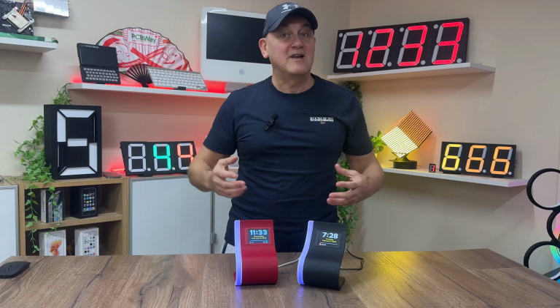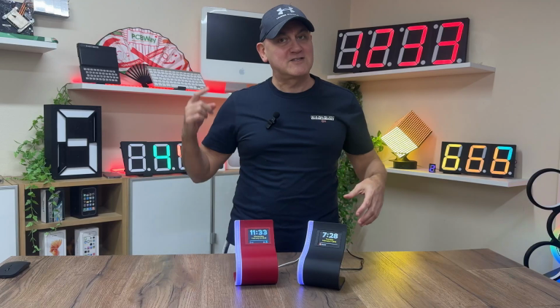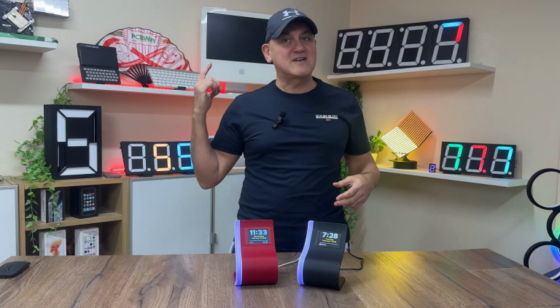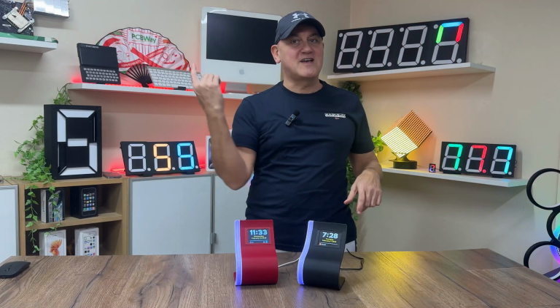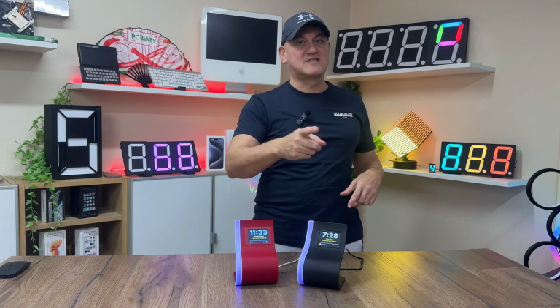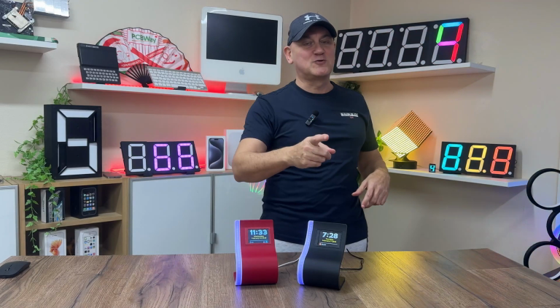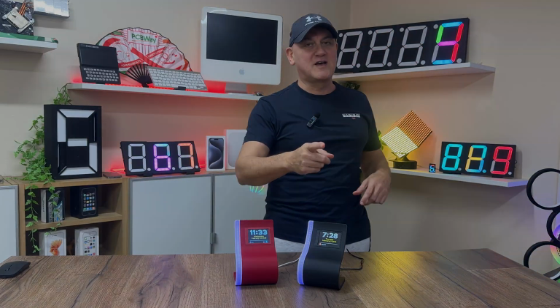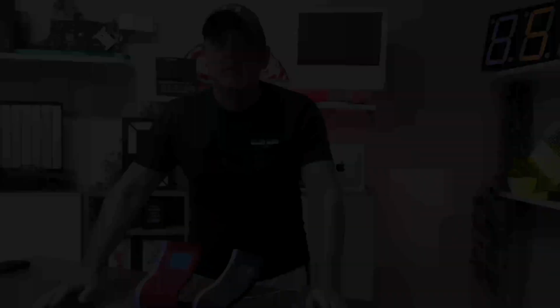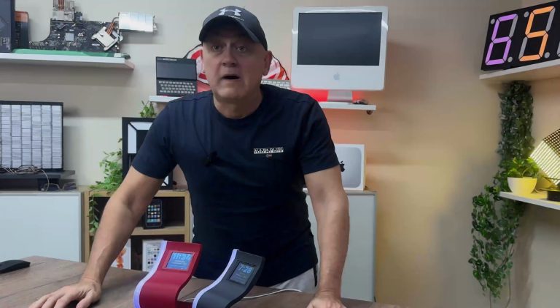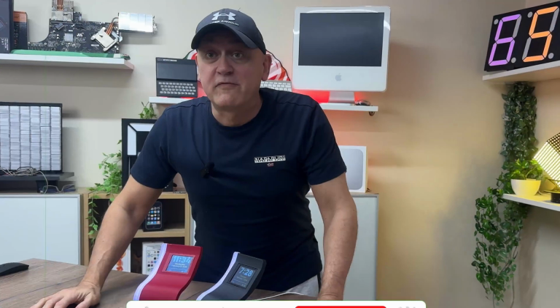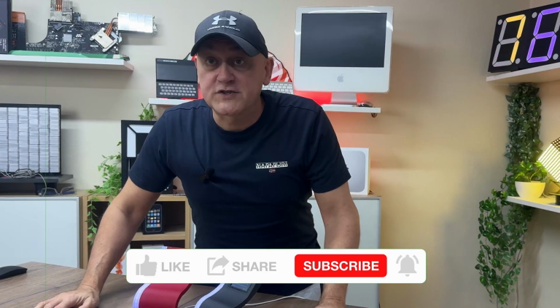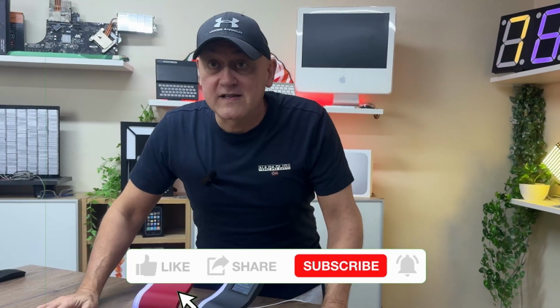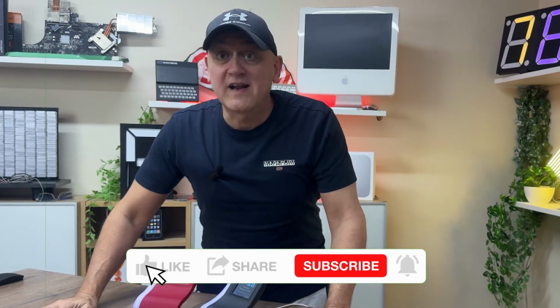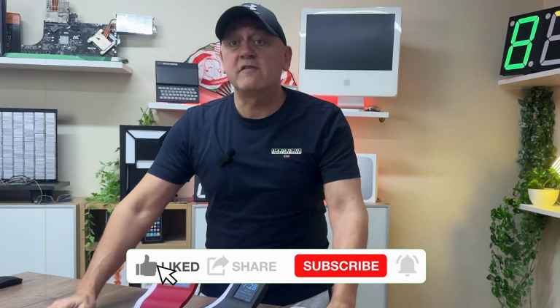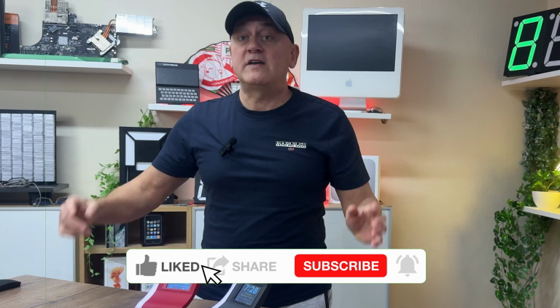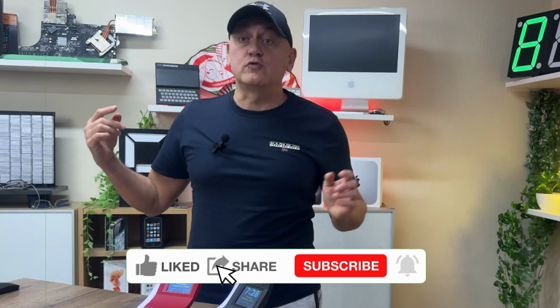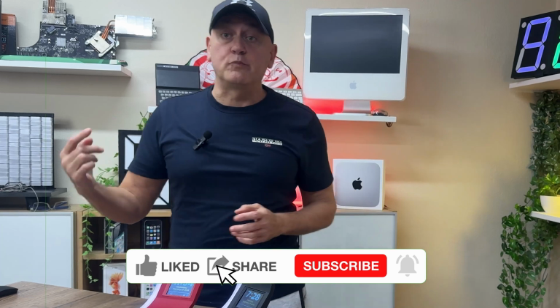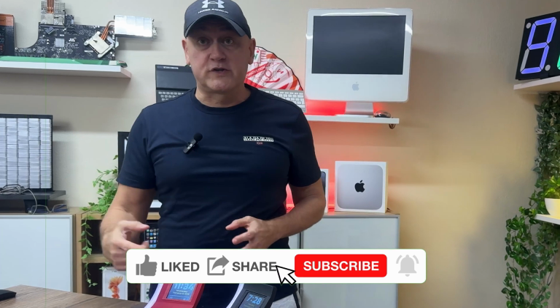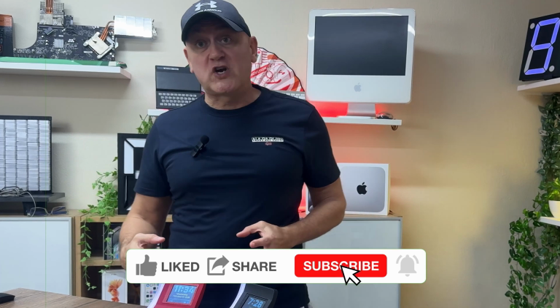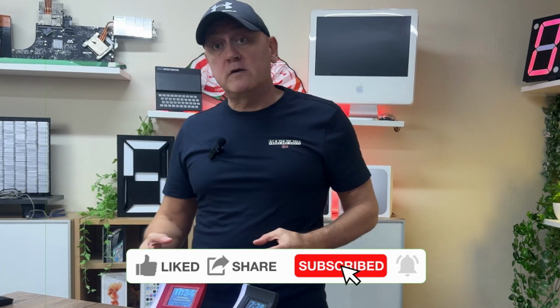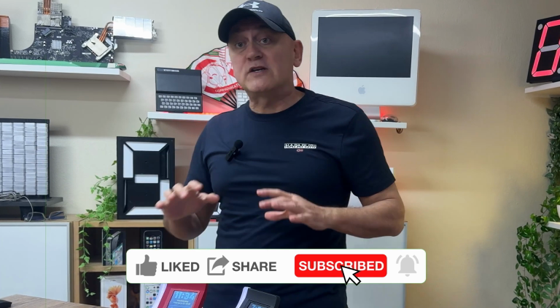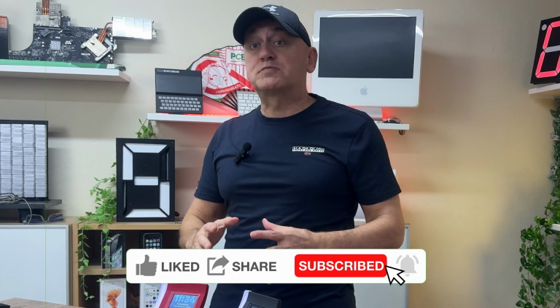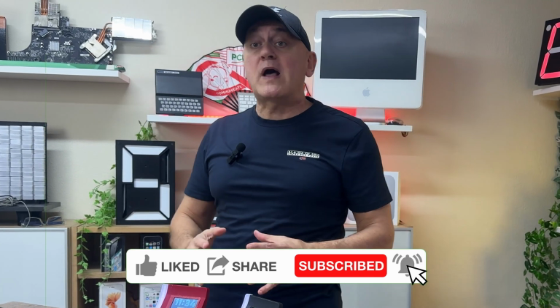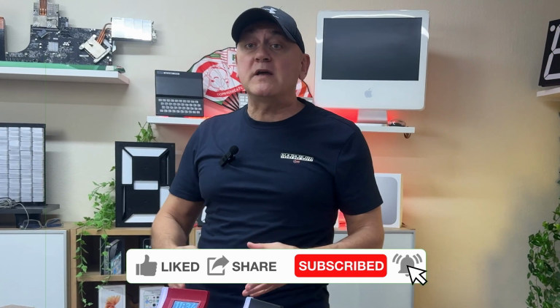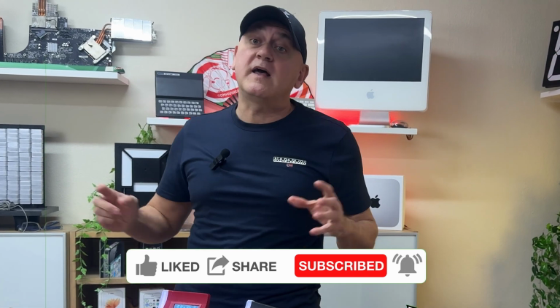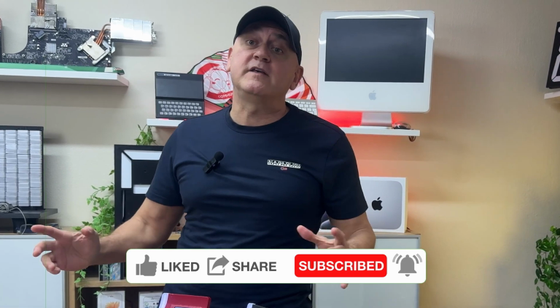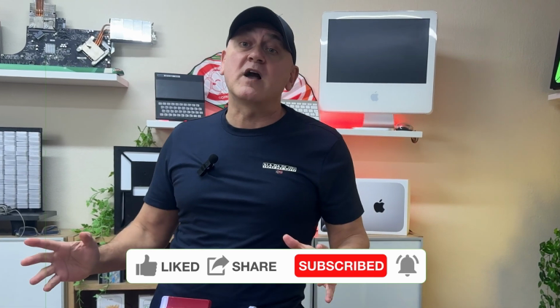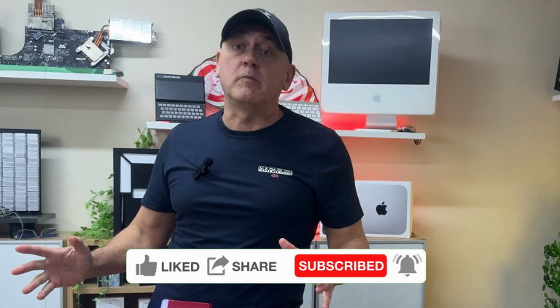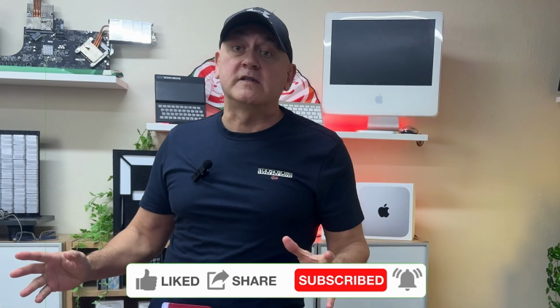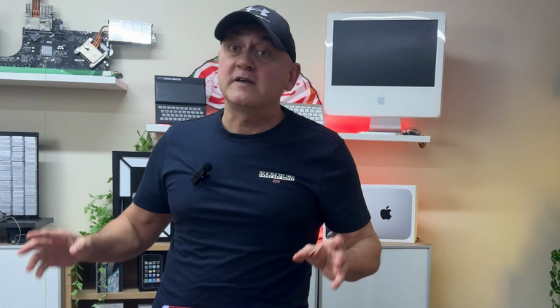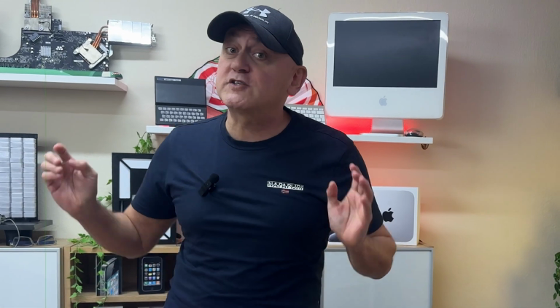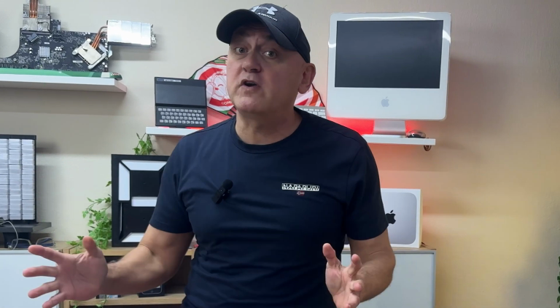Let's start and see together. But before starting, I invite you to support the channel by subscribing and leaving a comment — it's free!